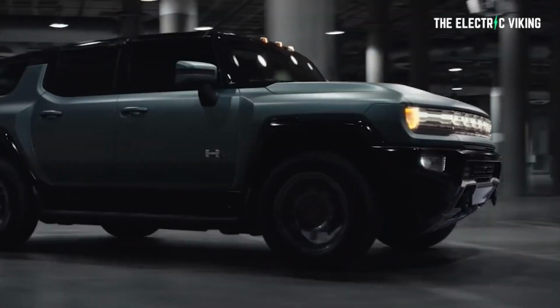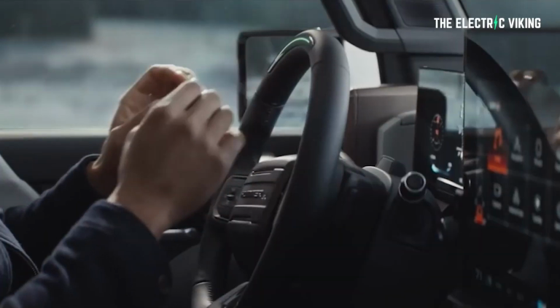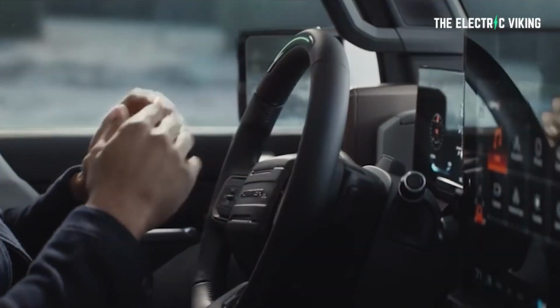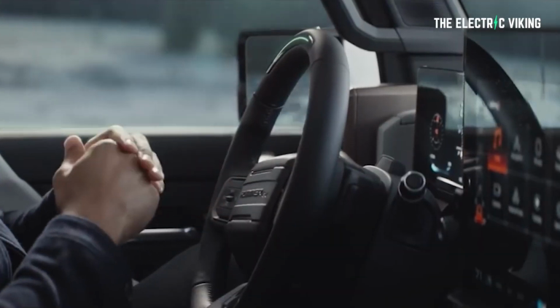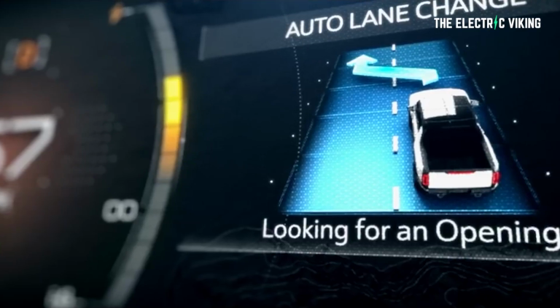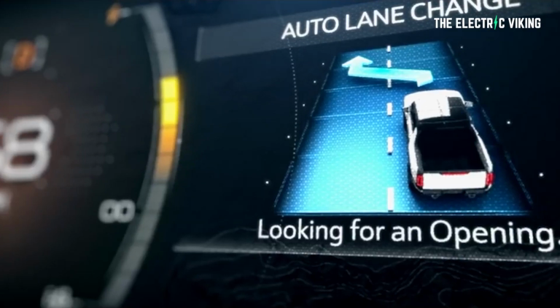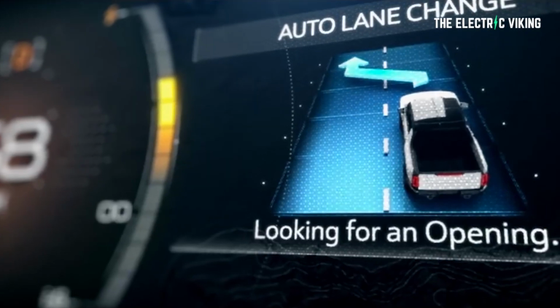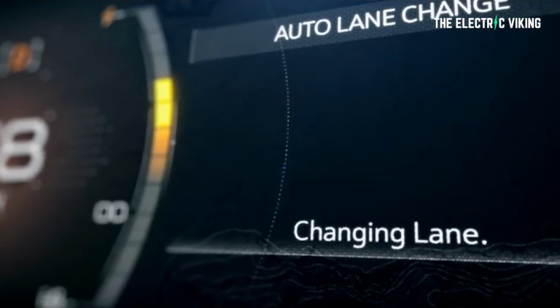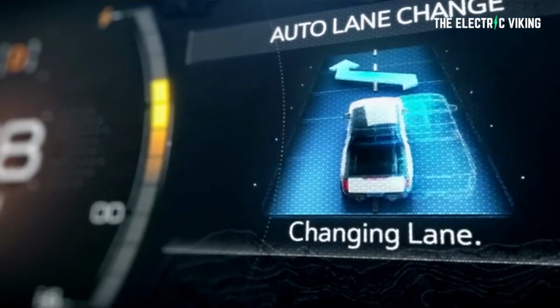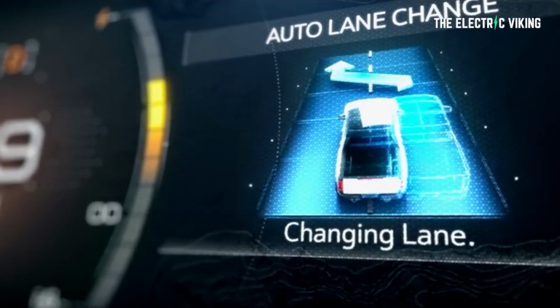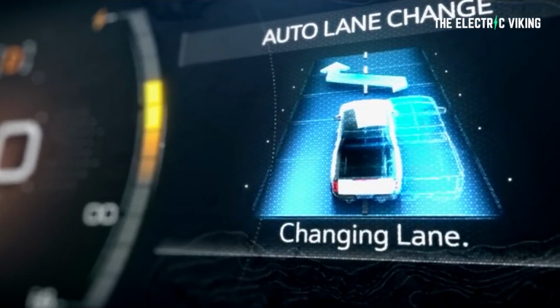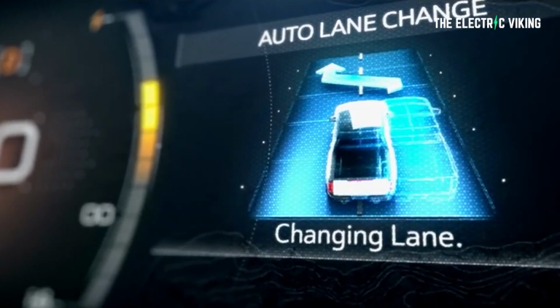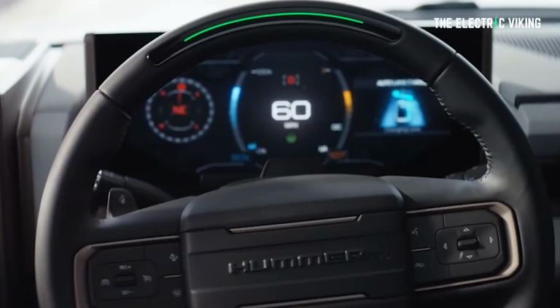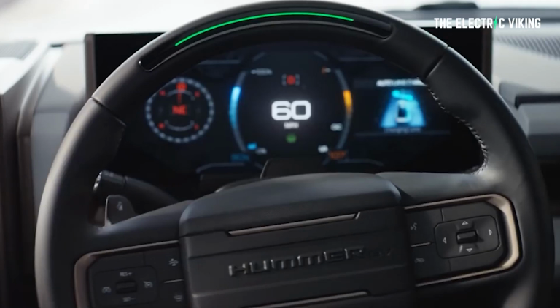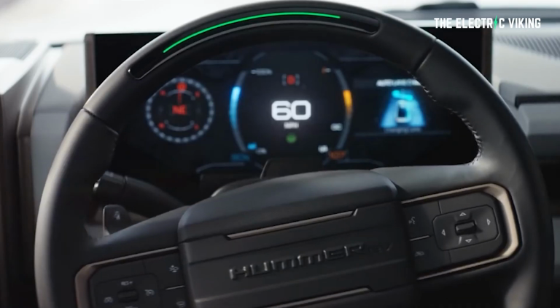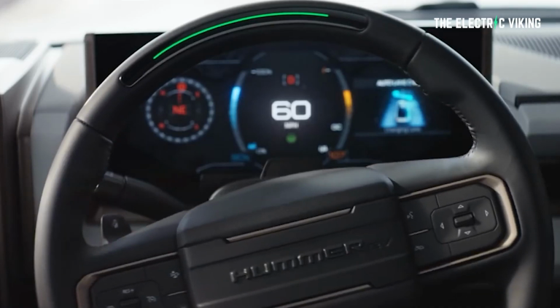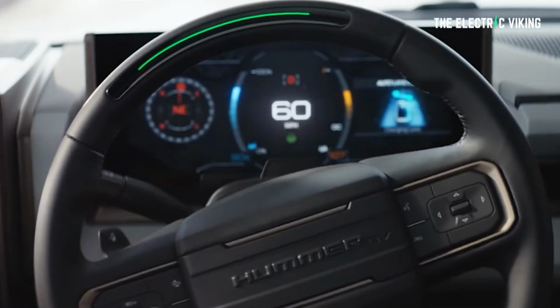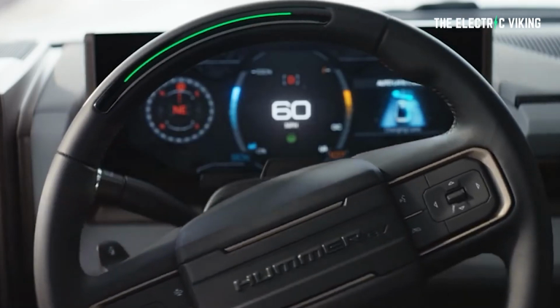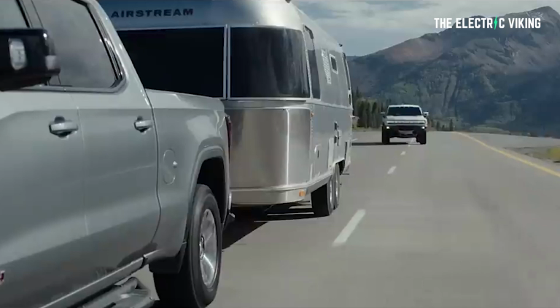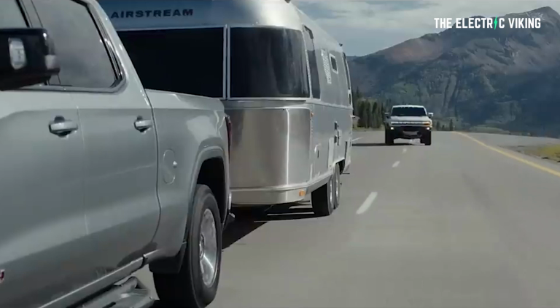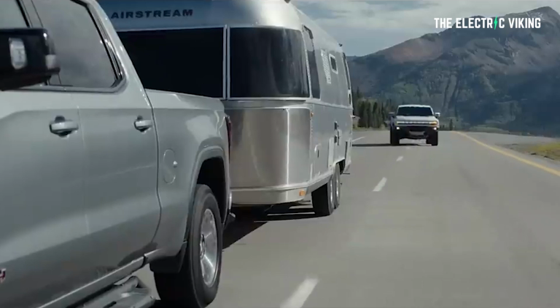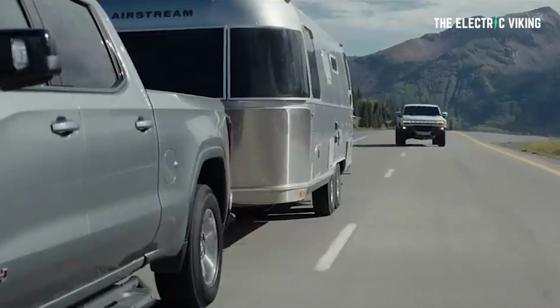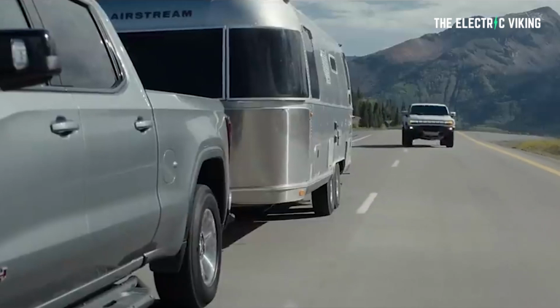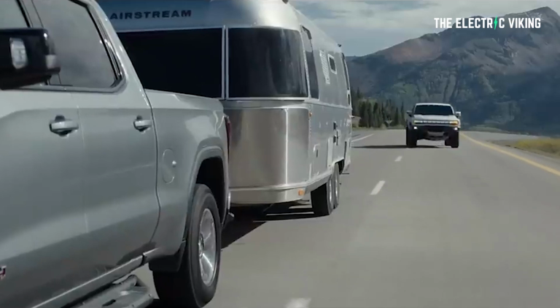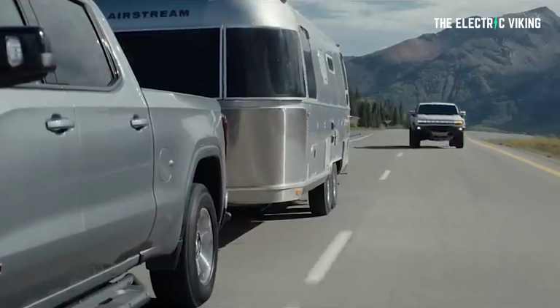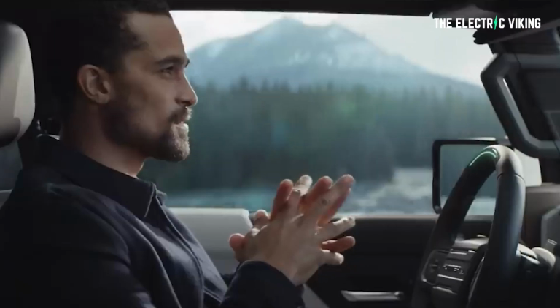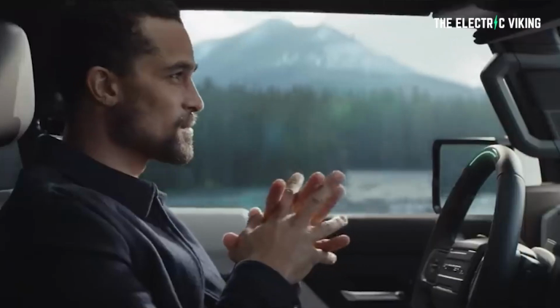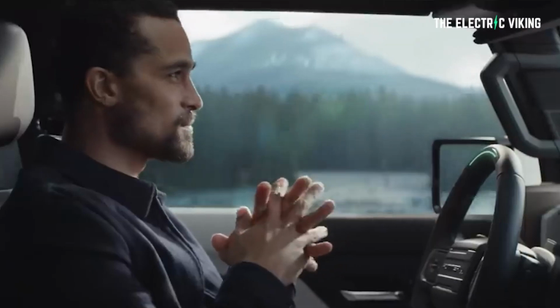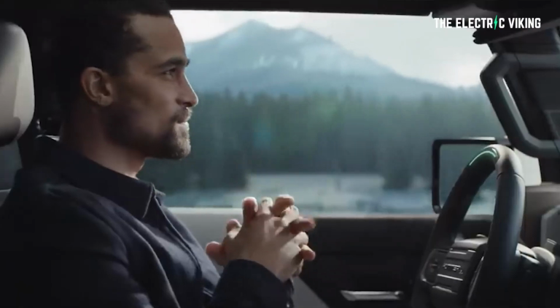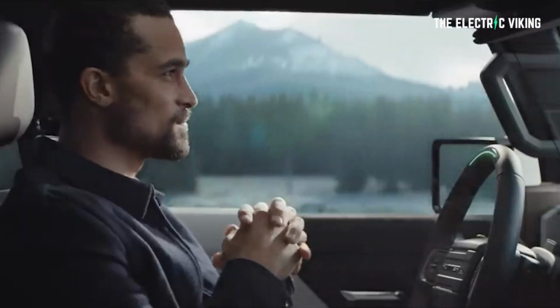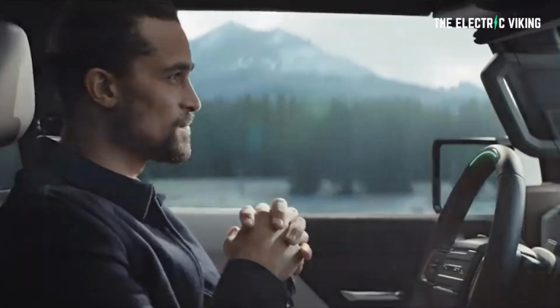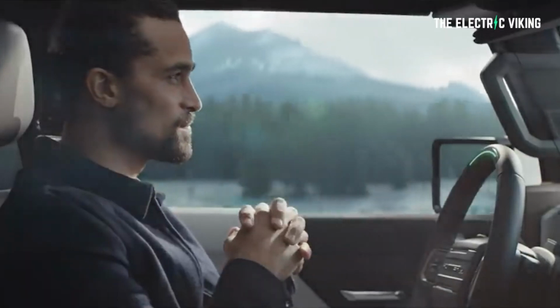Hello my friends, welcome to the channel, I'm the Electric Viking. This is just a fun quick video for you guys — I thought this was some interesting trivia.